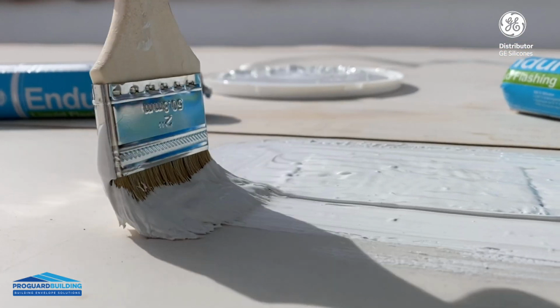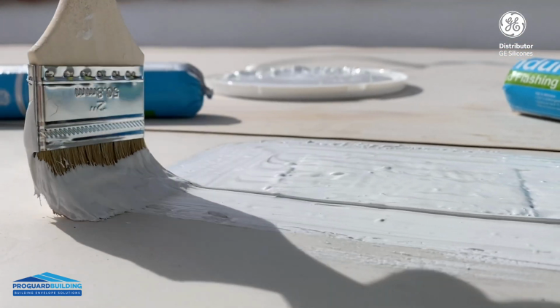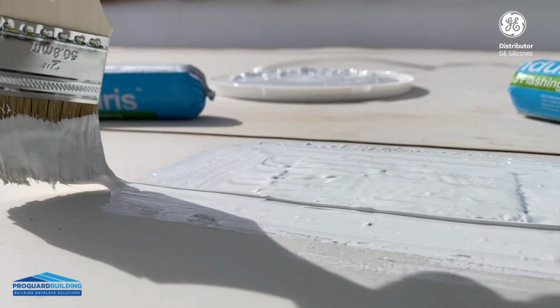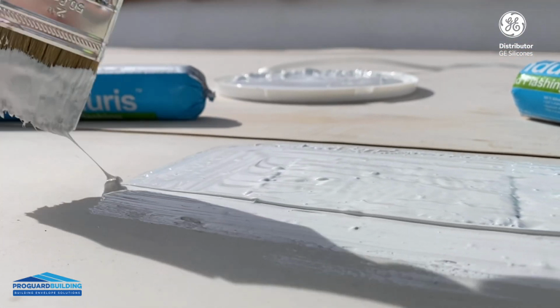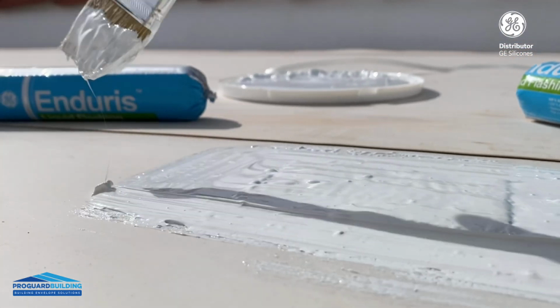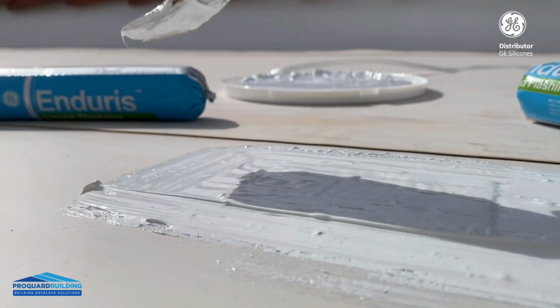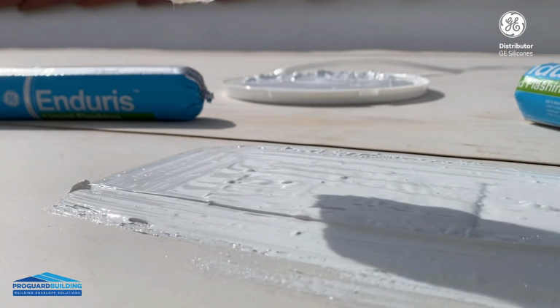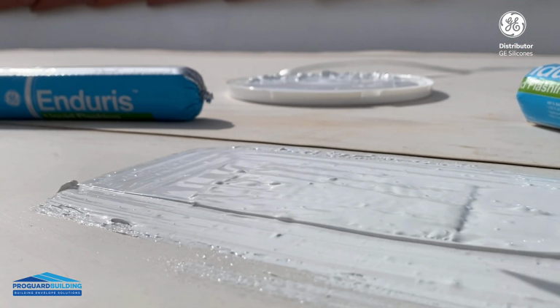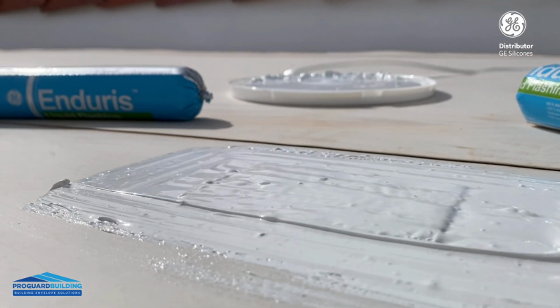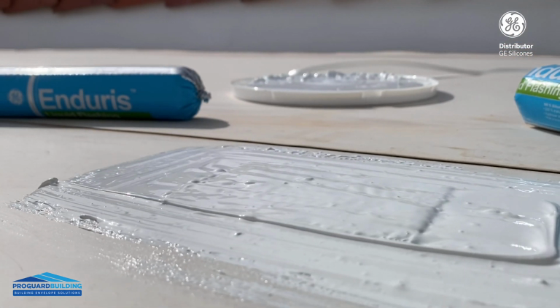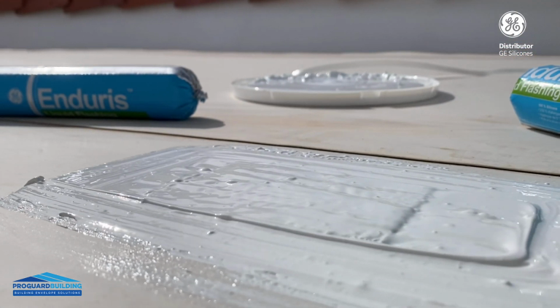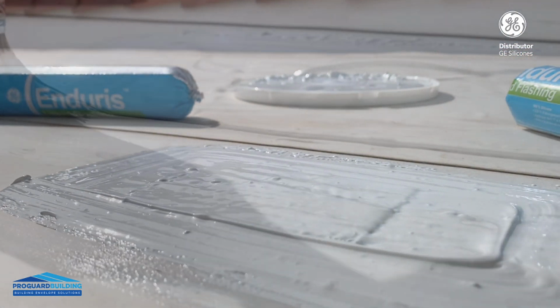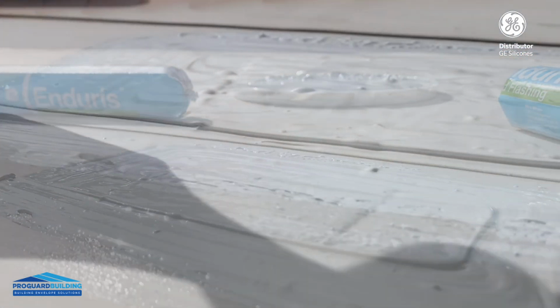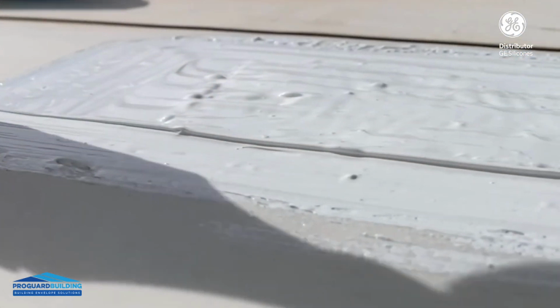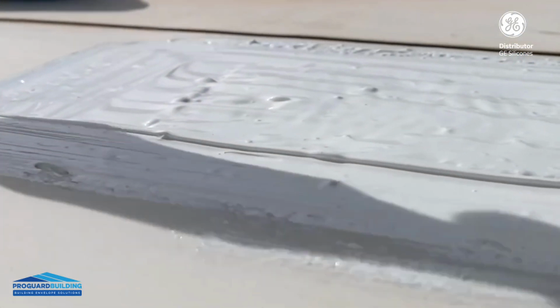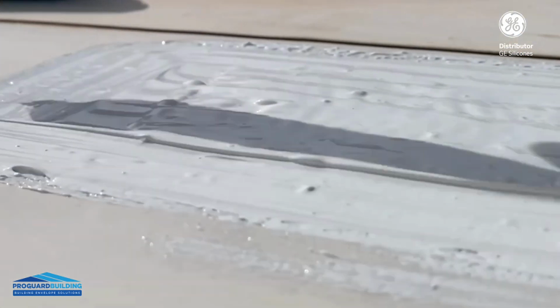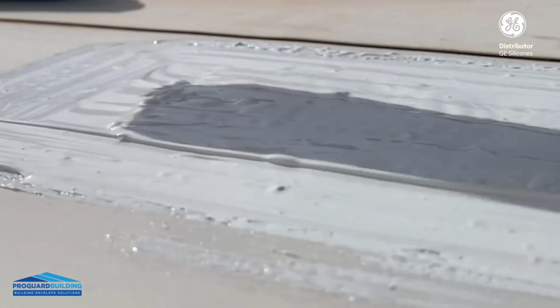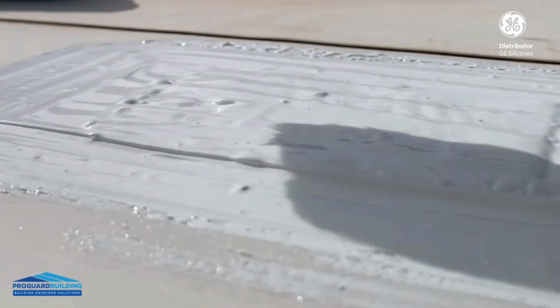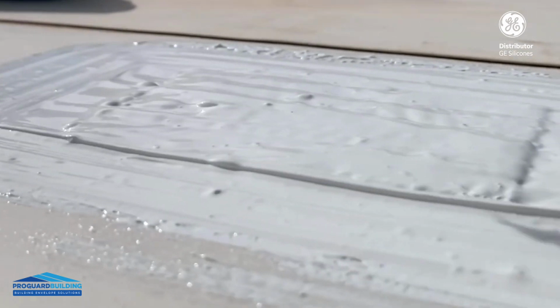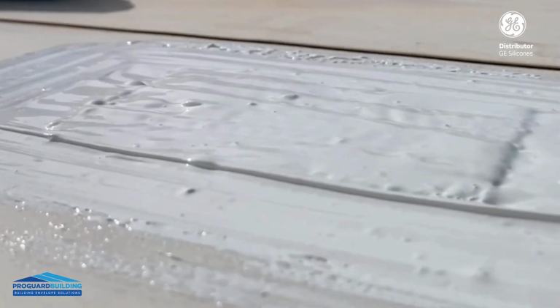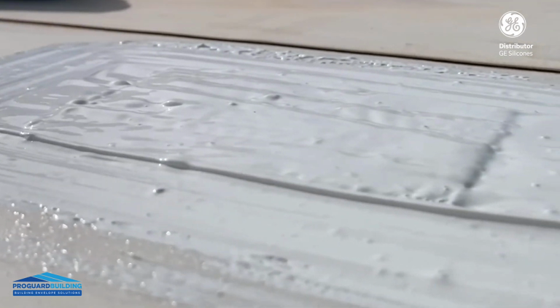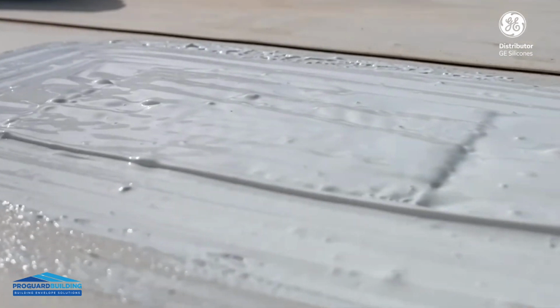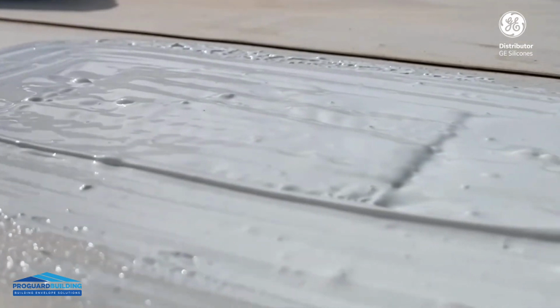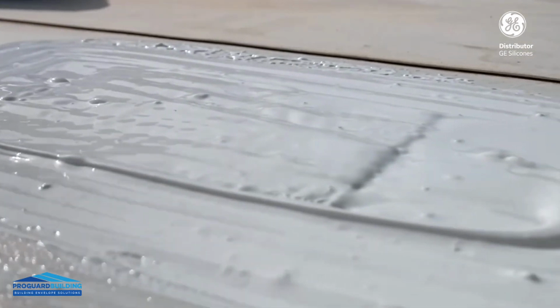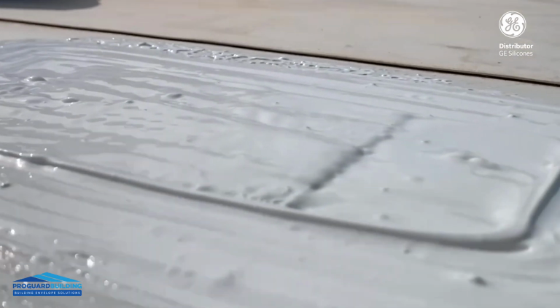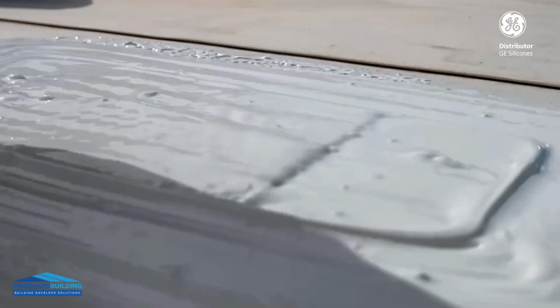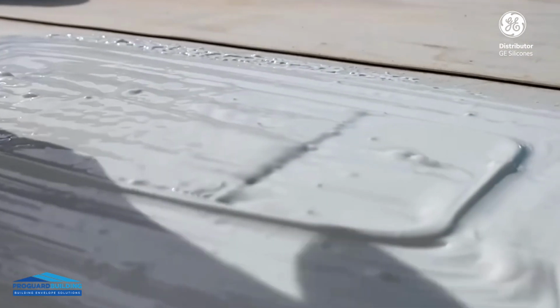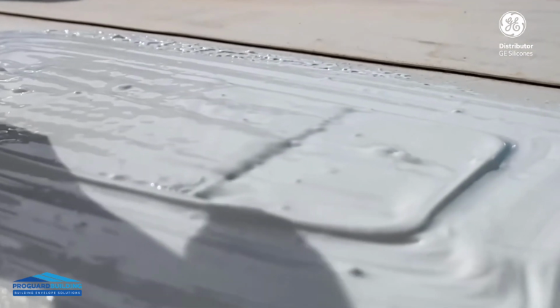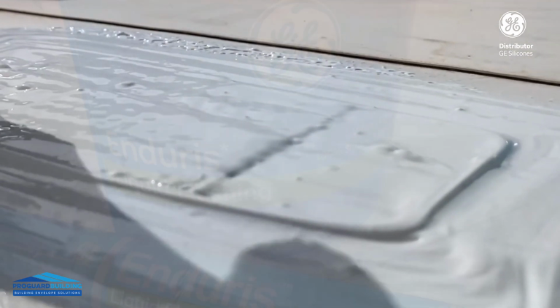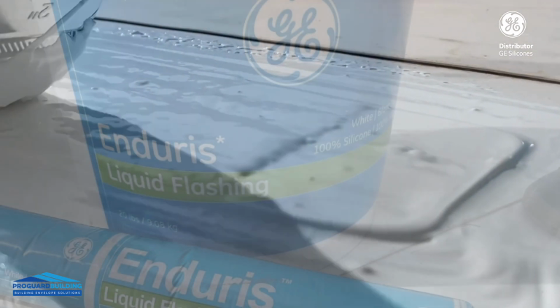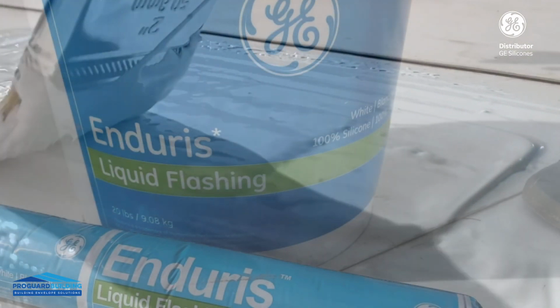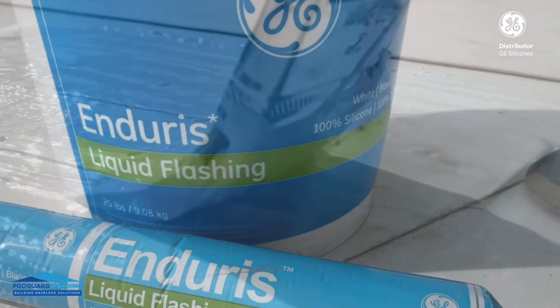All done! Easy and fast repair with the liquid flushing, GE Endurus.